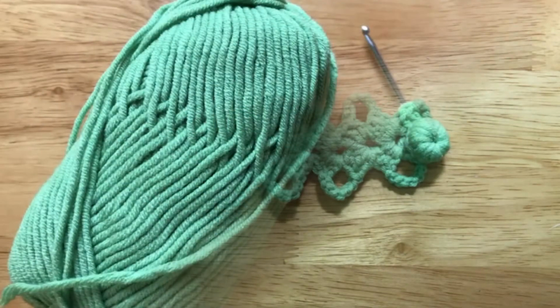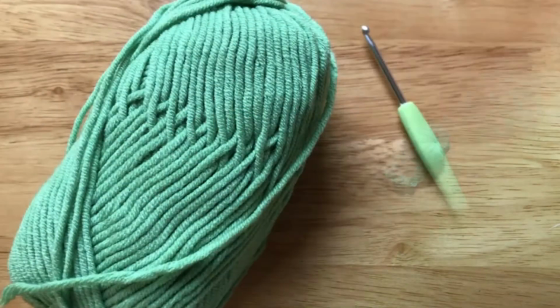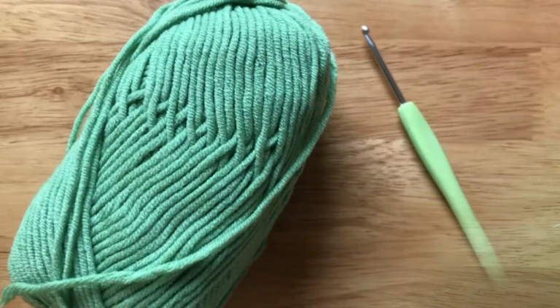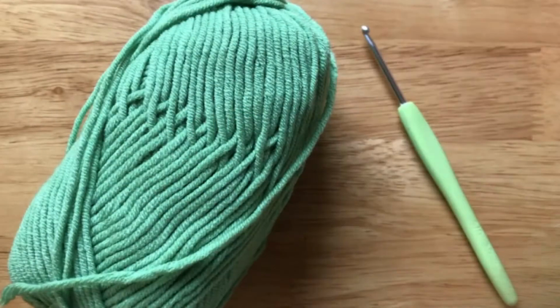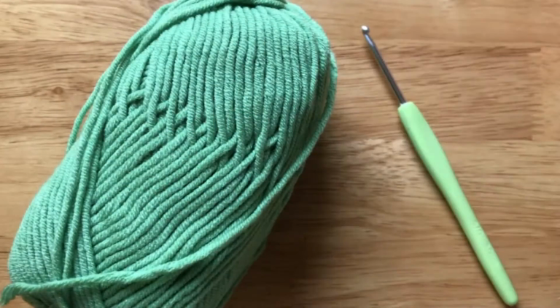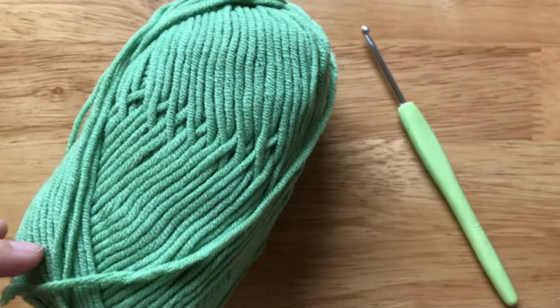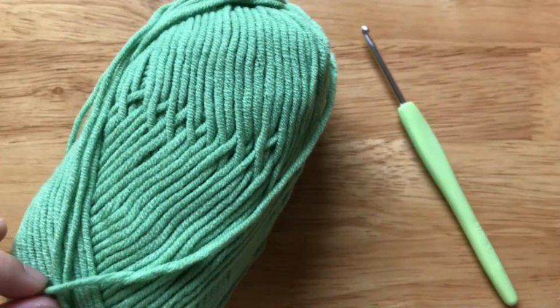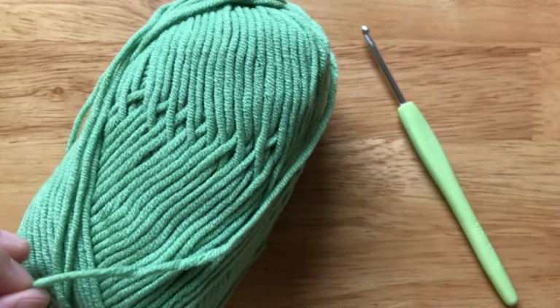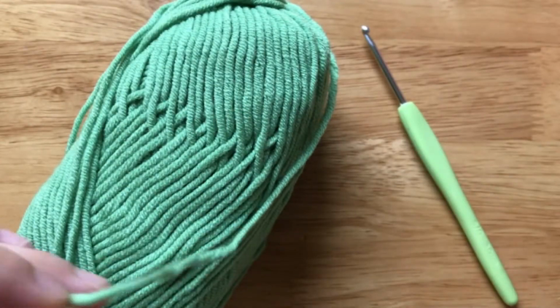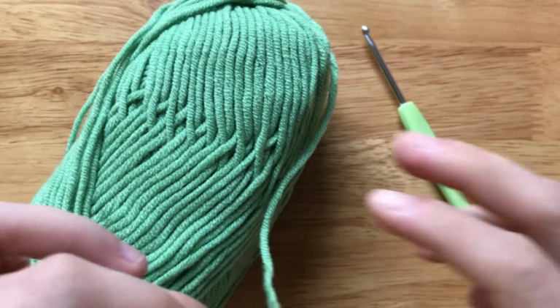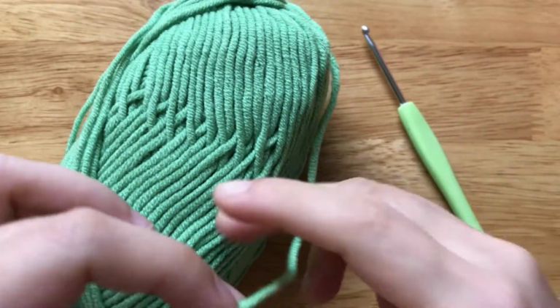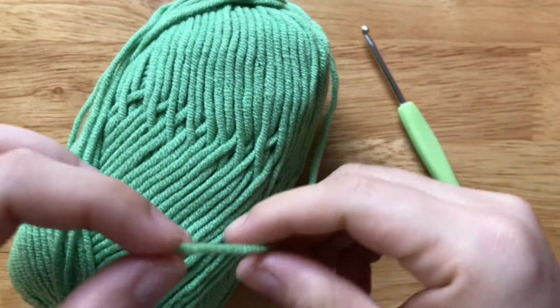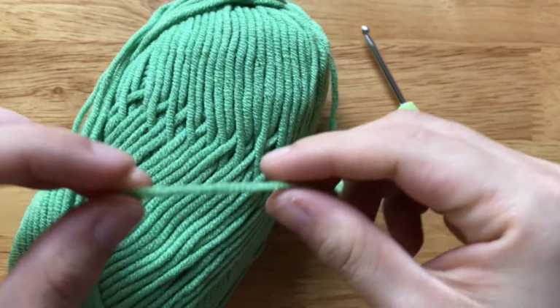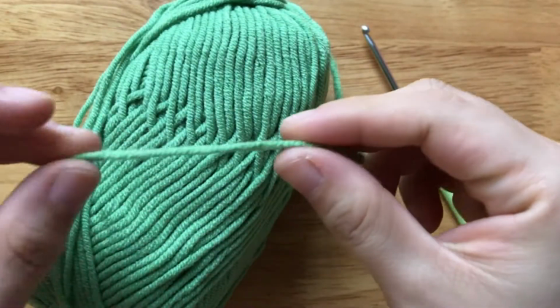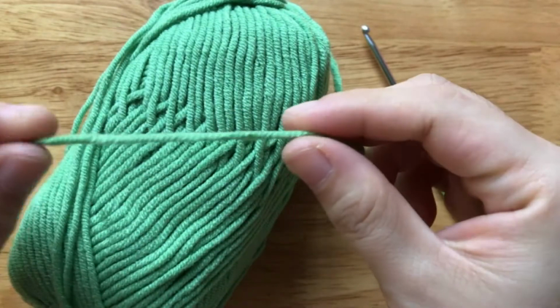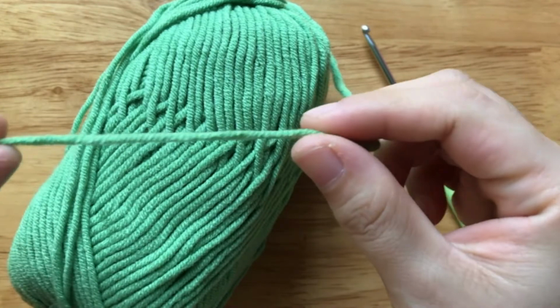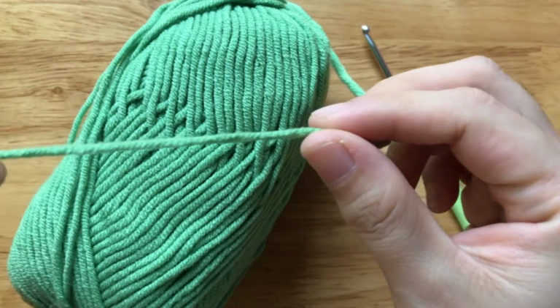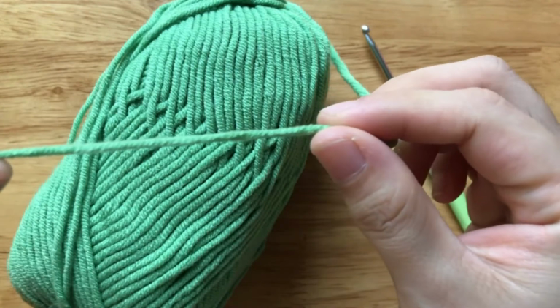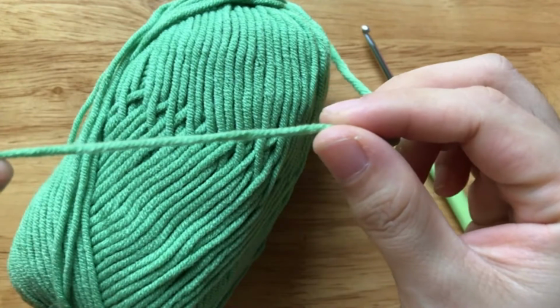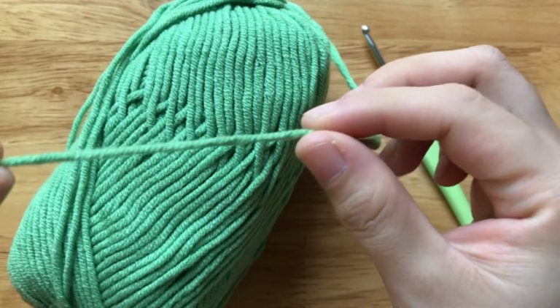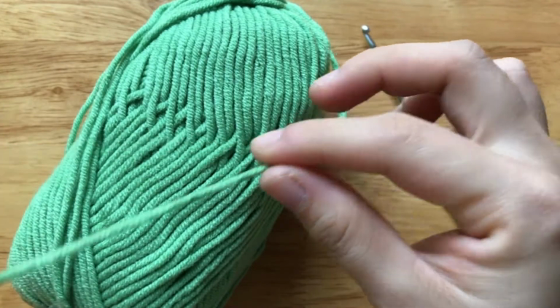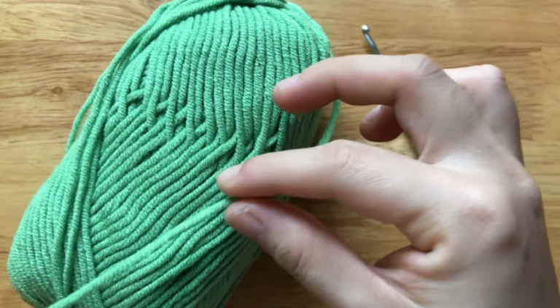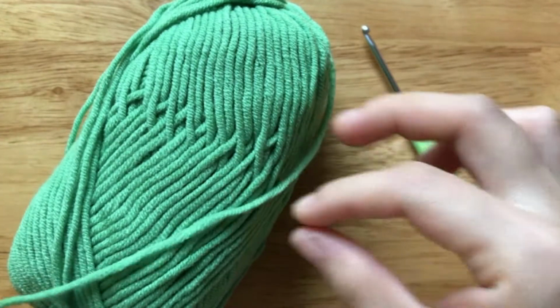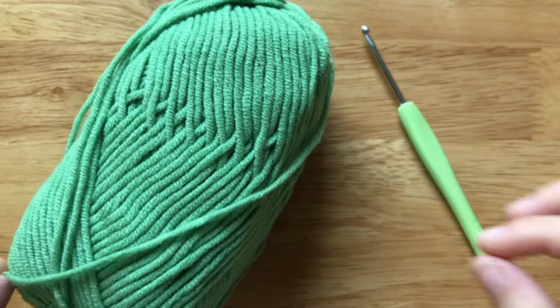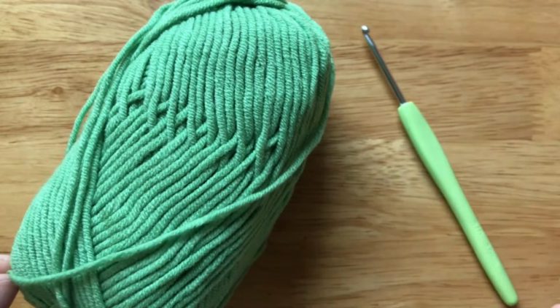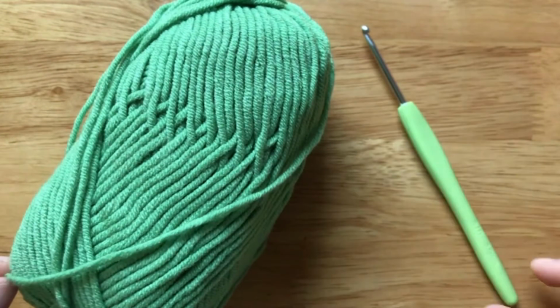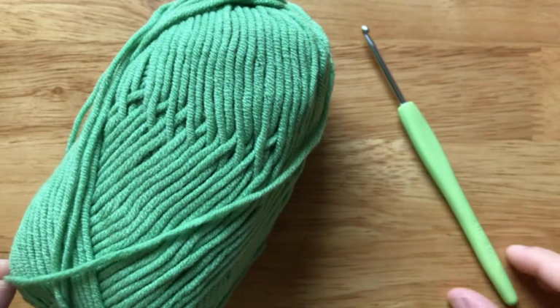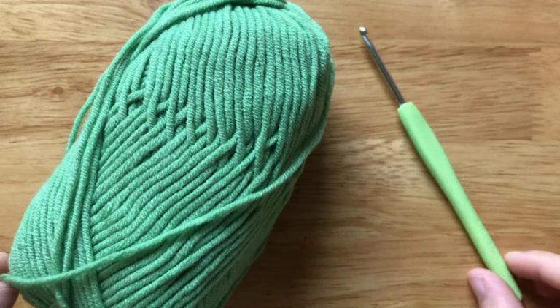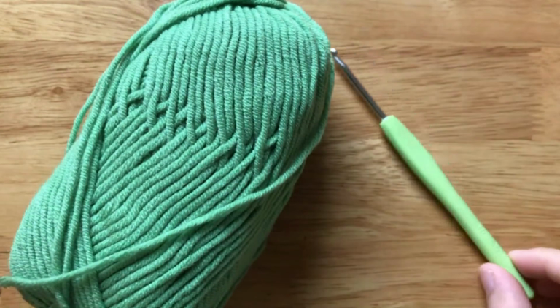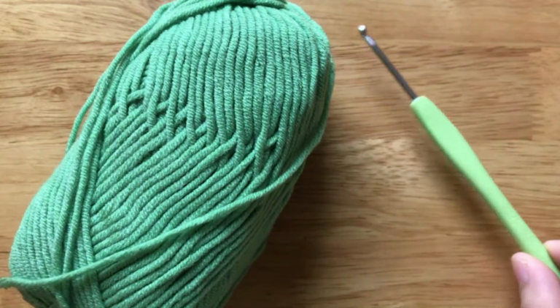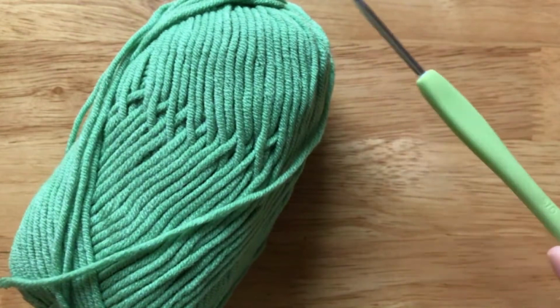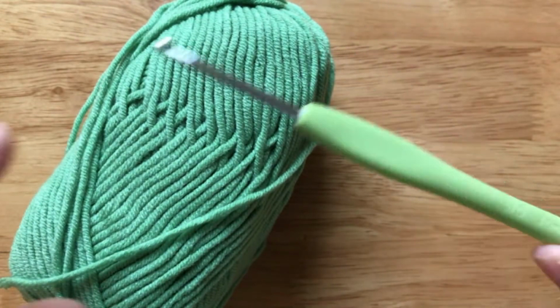To make it, we need a medium weight yarn and a 3mm crochet hook.